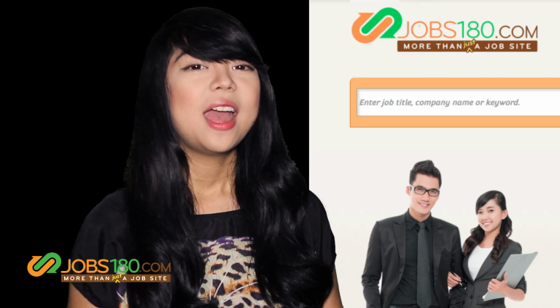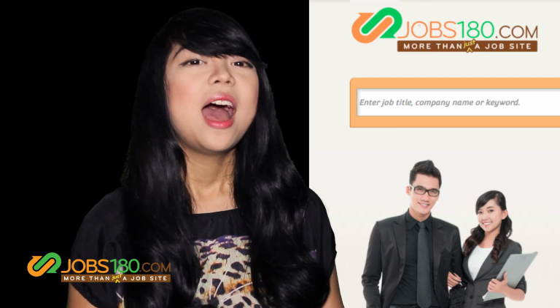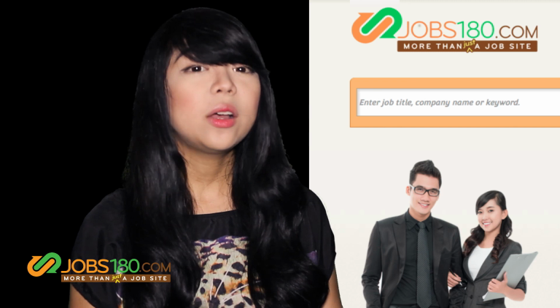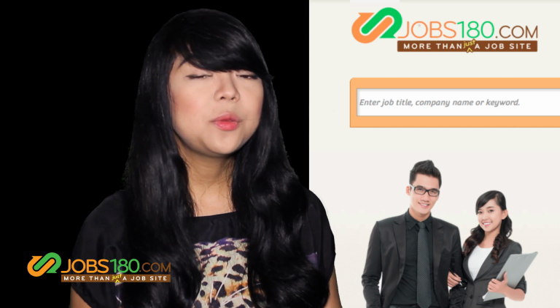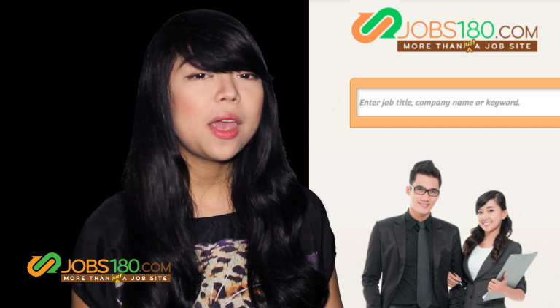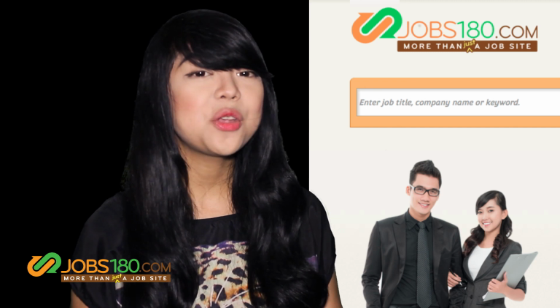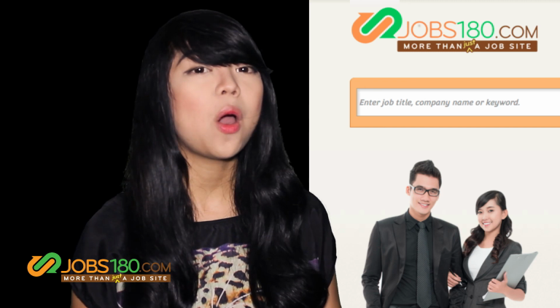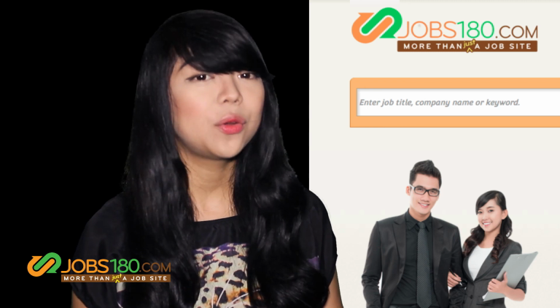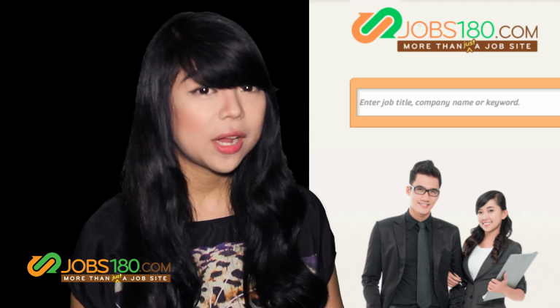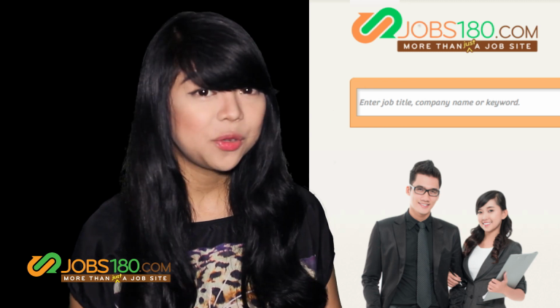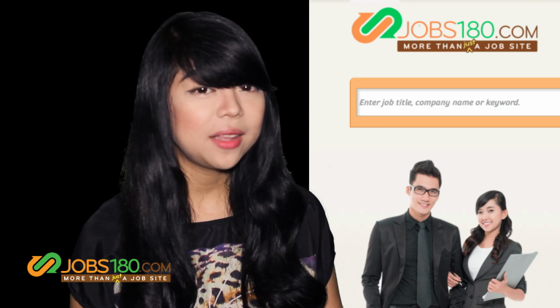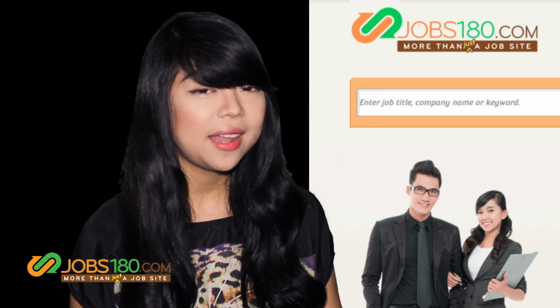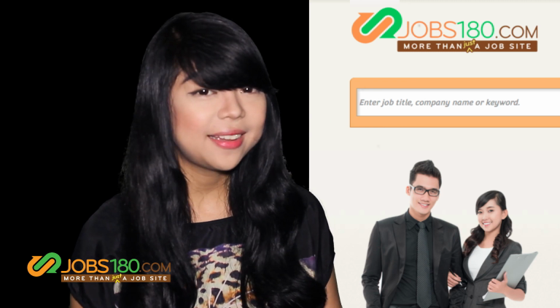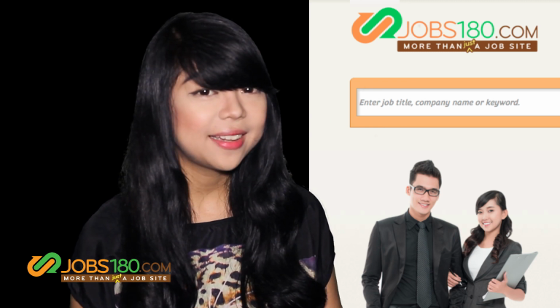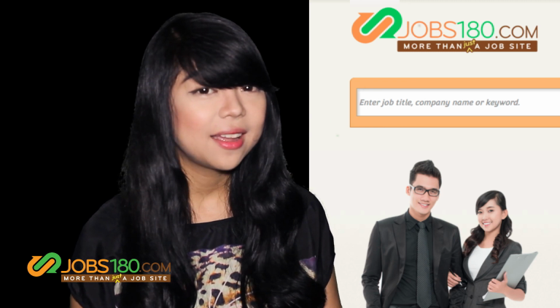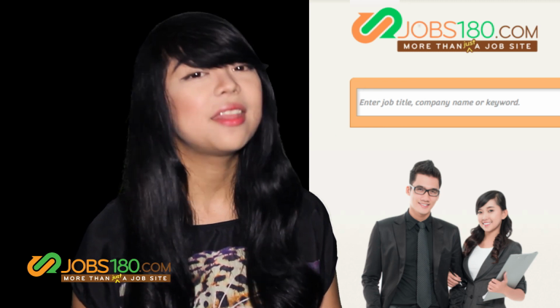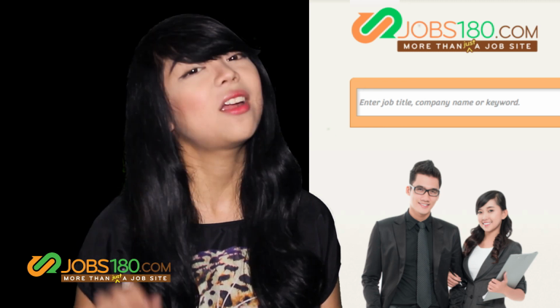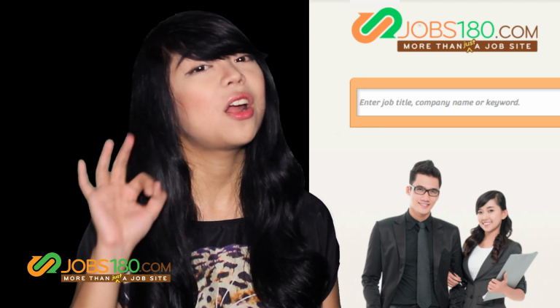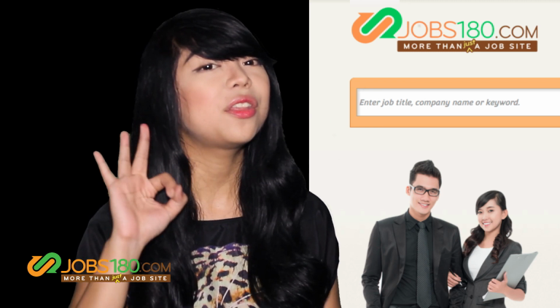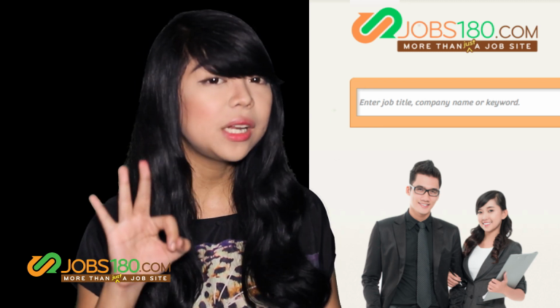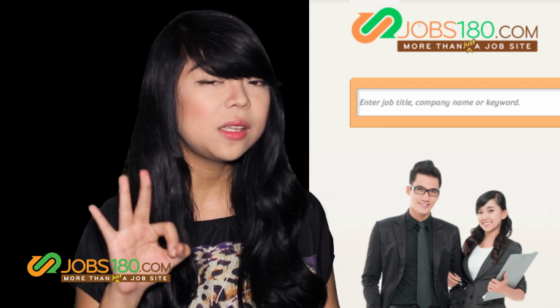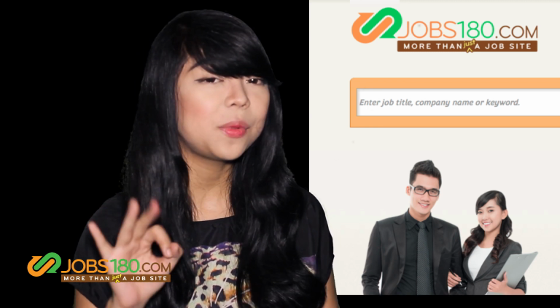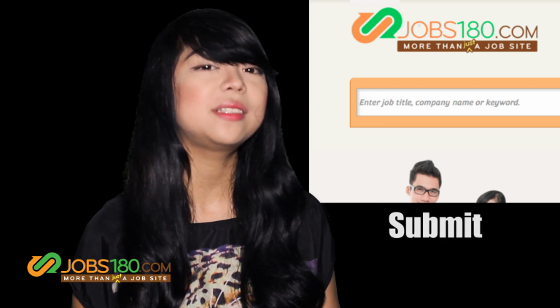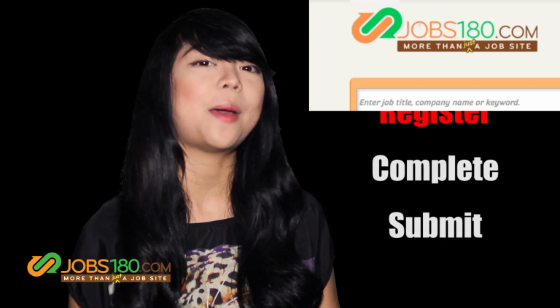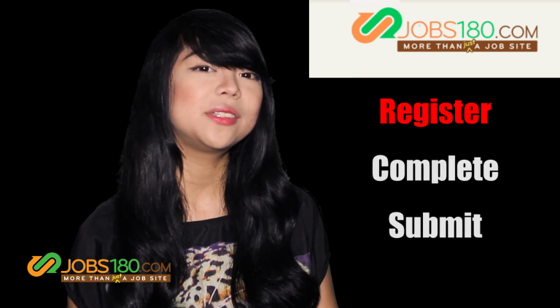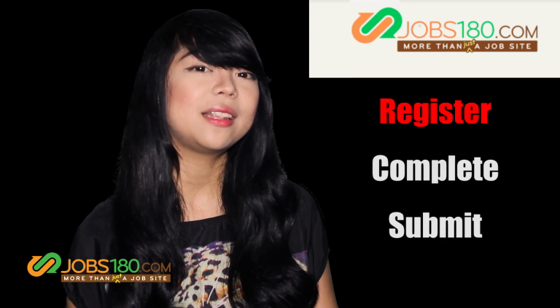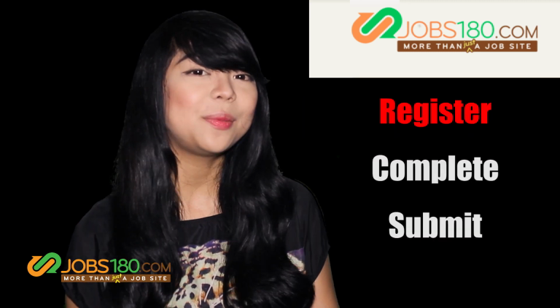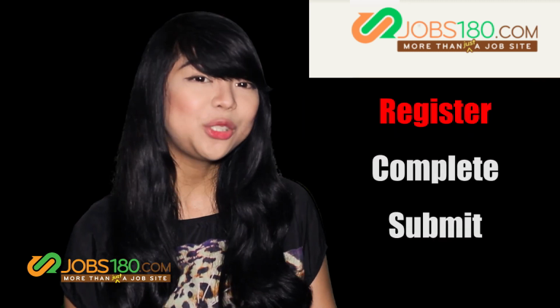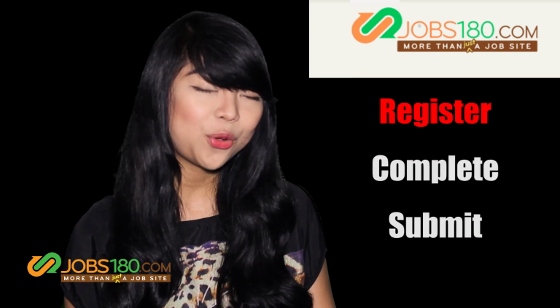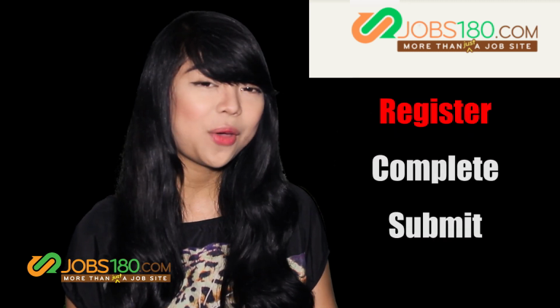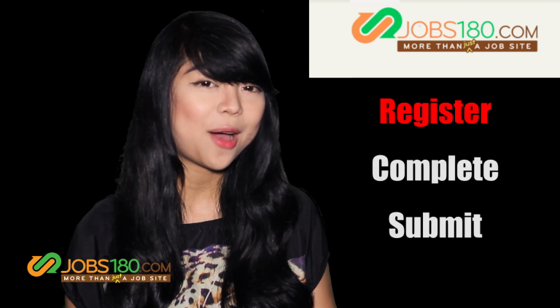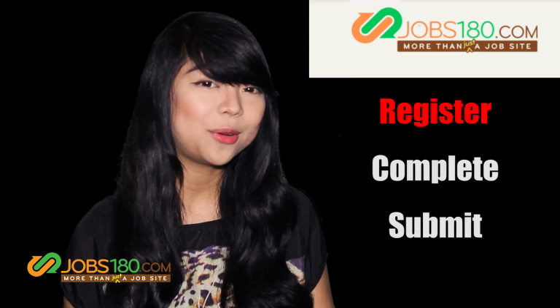How to make your own resume link? There are three simple steps. Let me show you how.